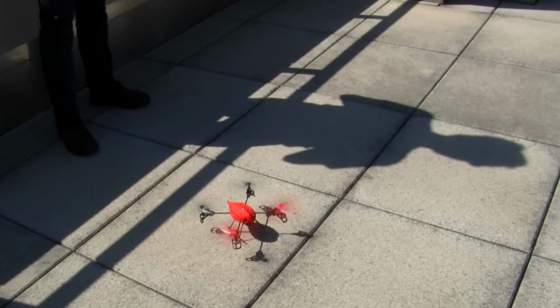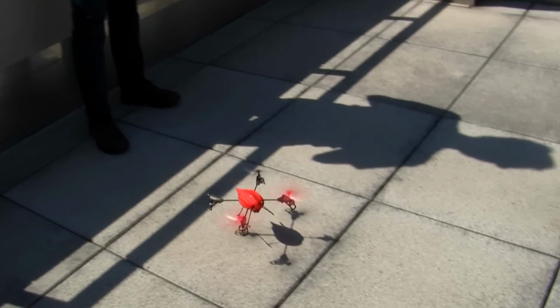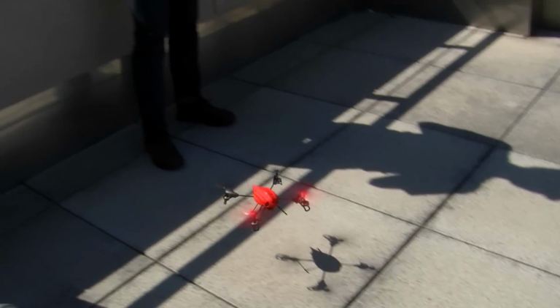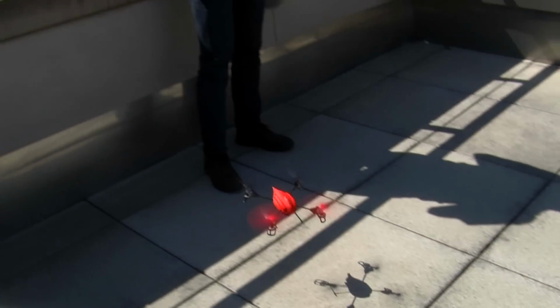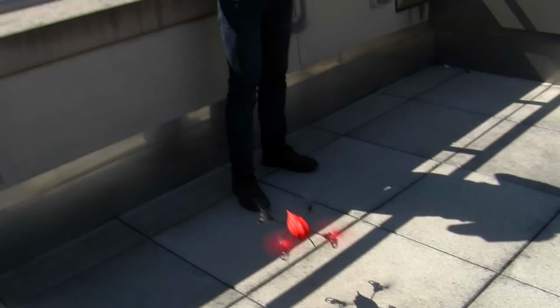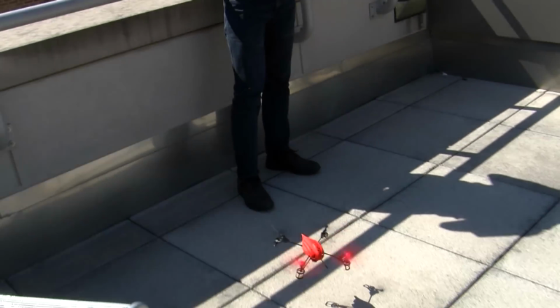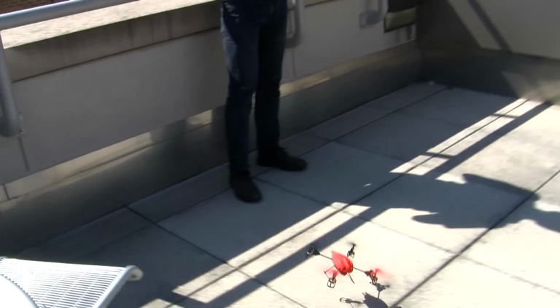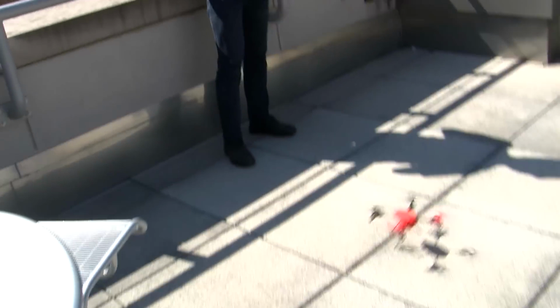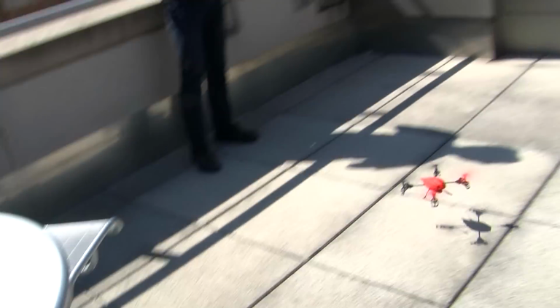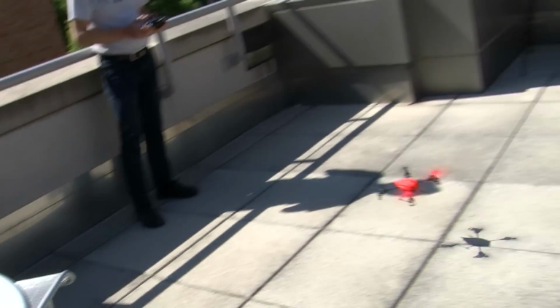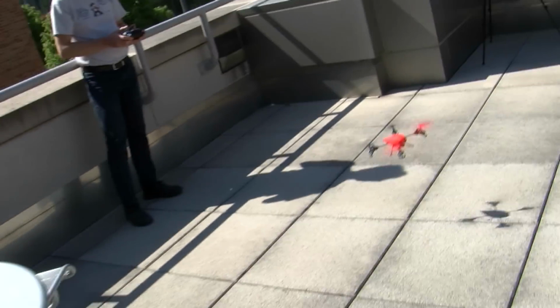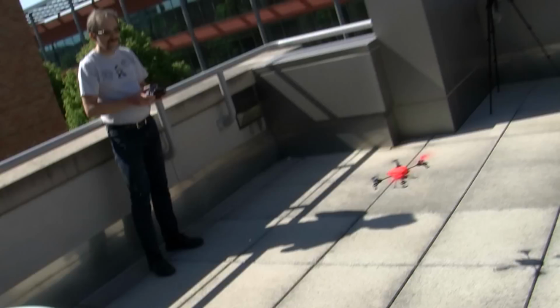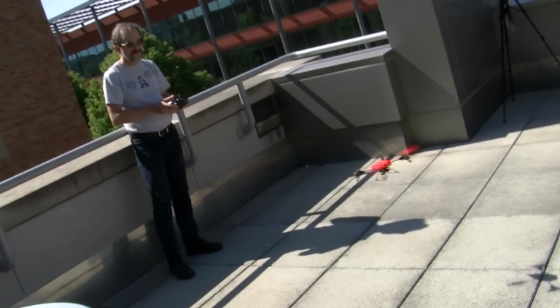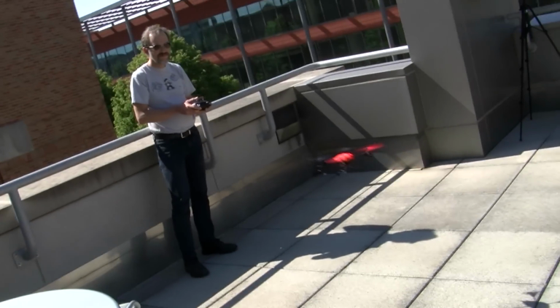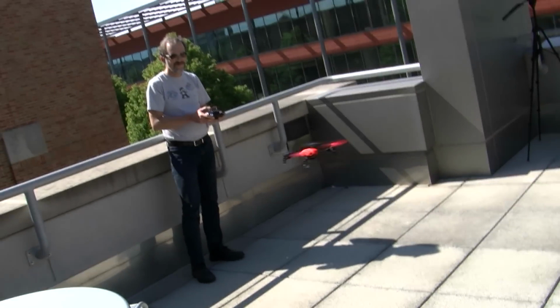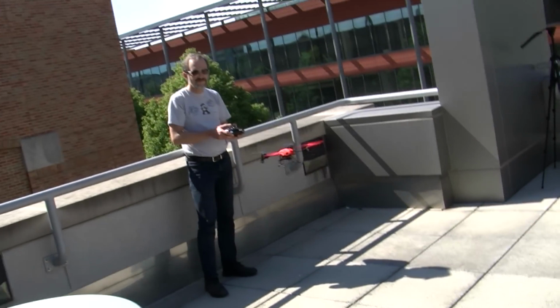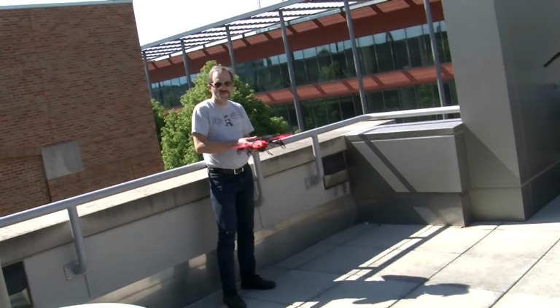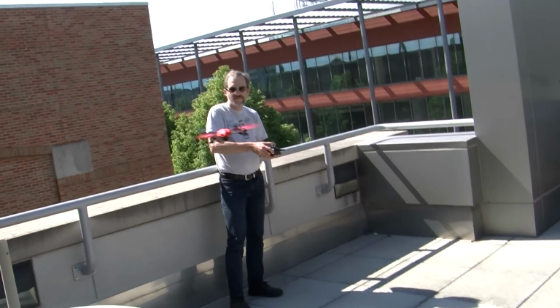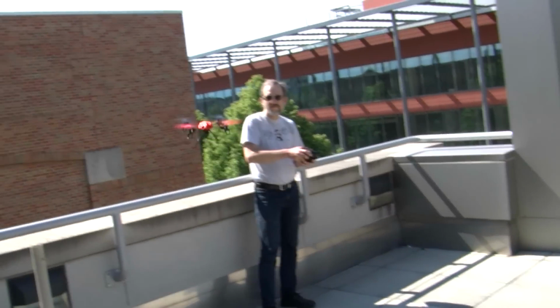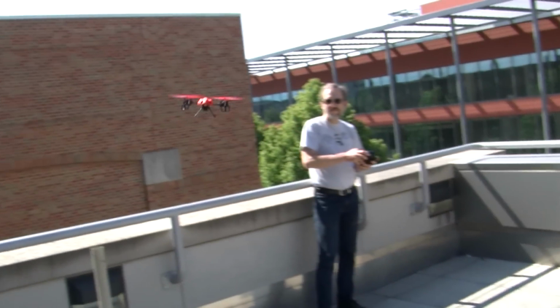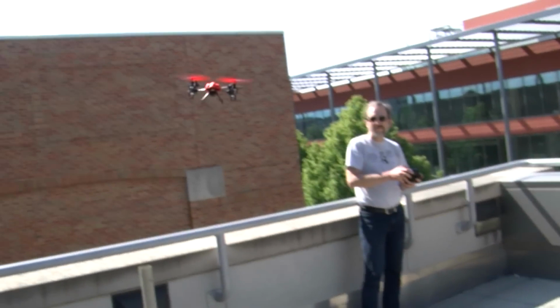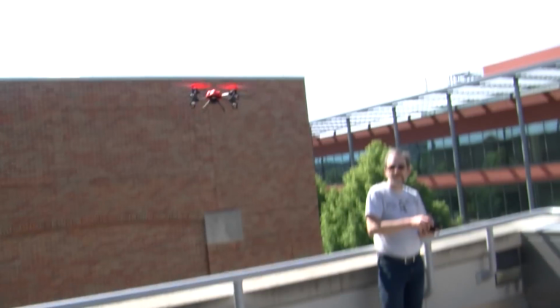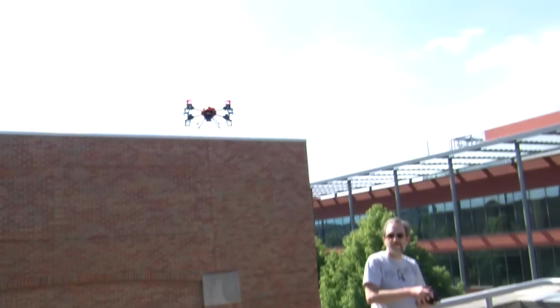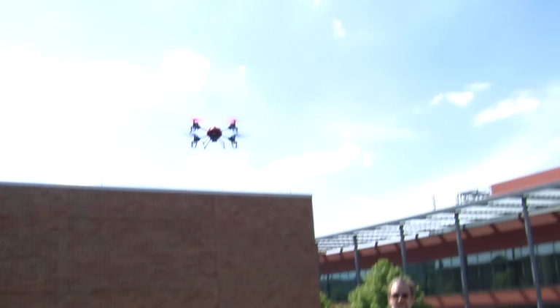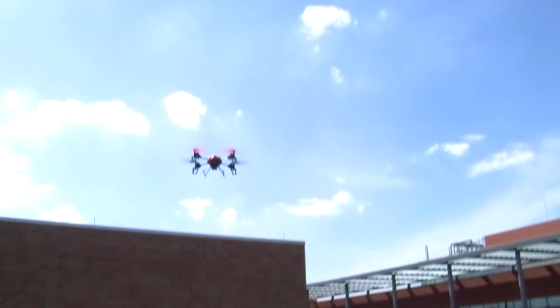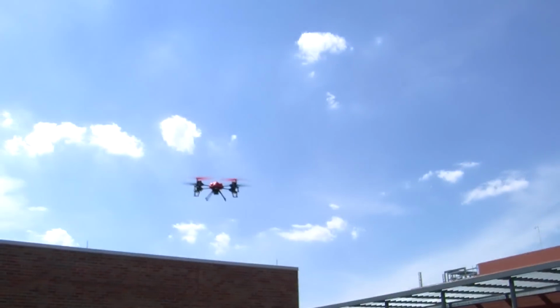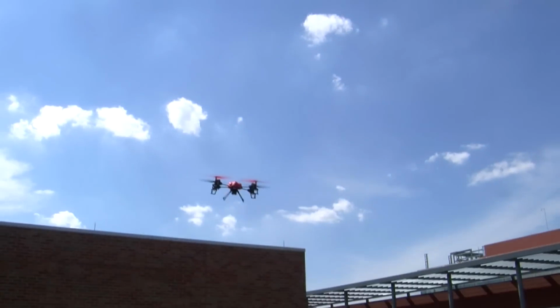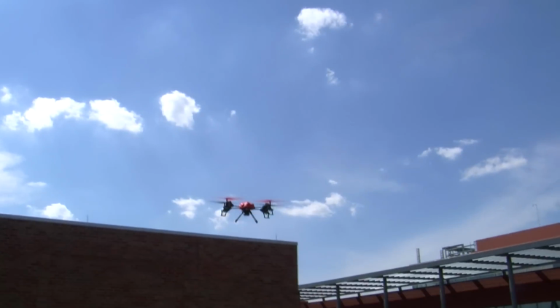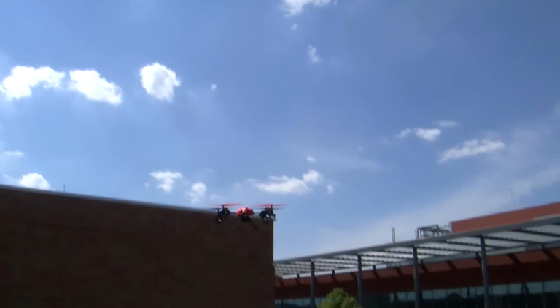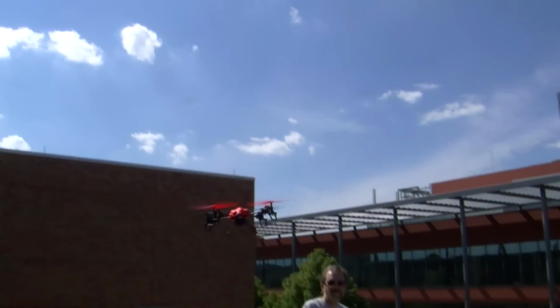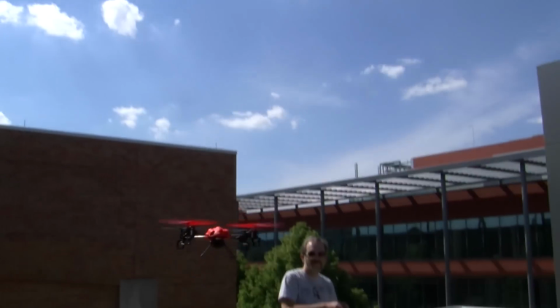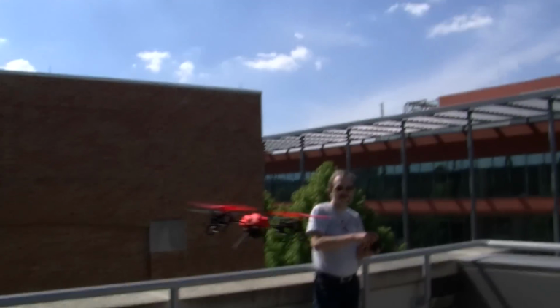But risk is the biggie. This thing is basically as harmless as a frisbee. This lets me fly in places that I otherwise wouldn't dare to.